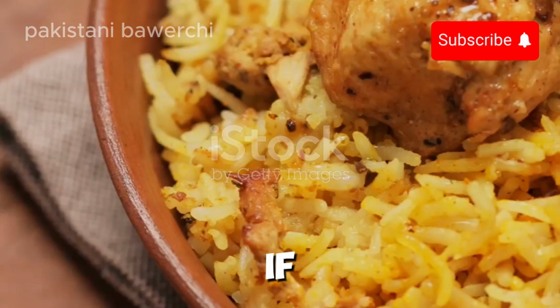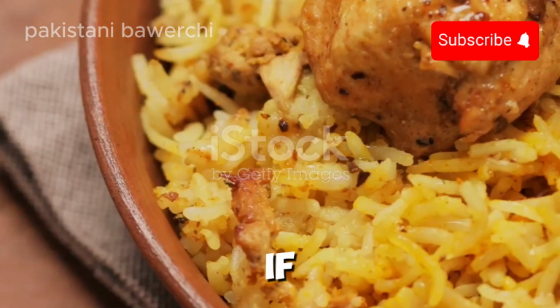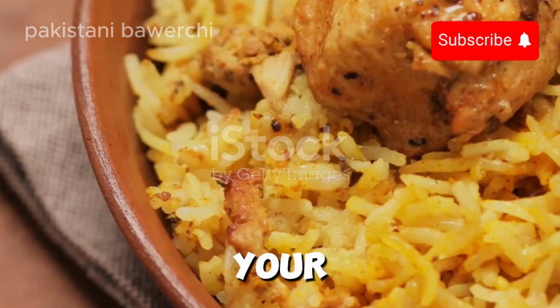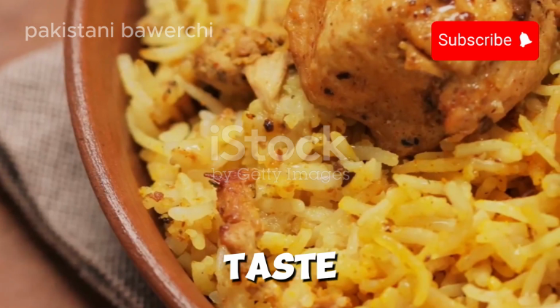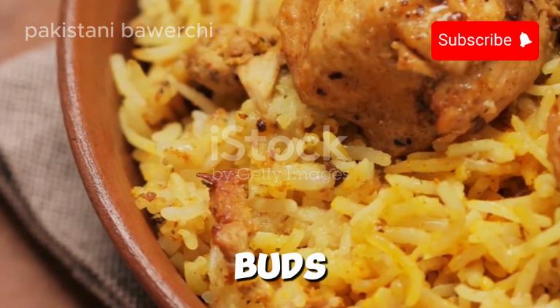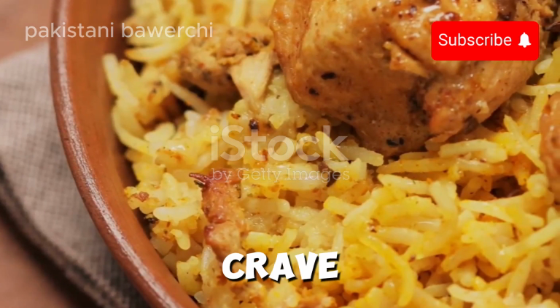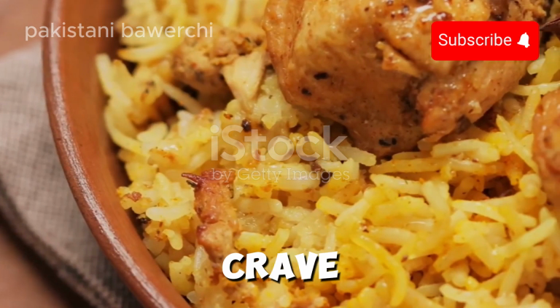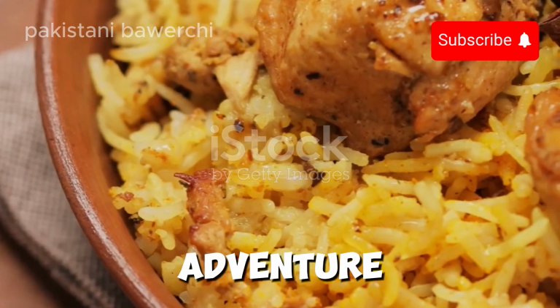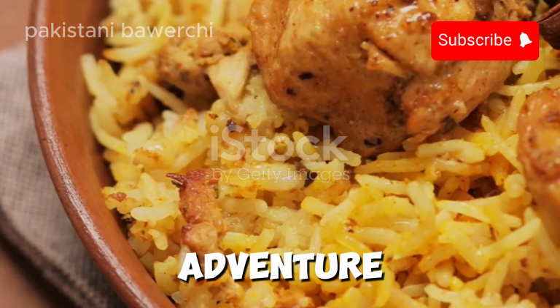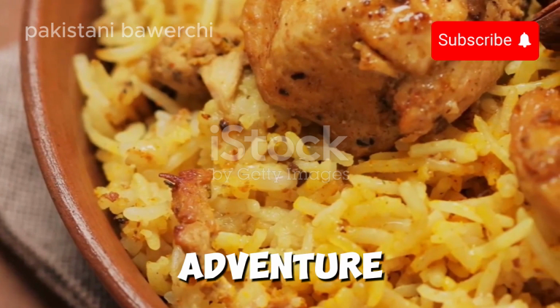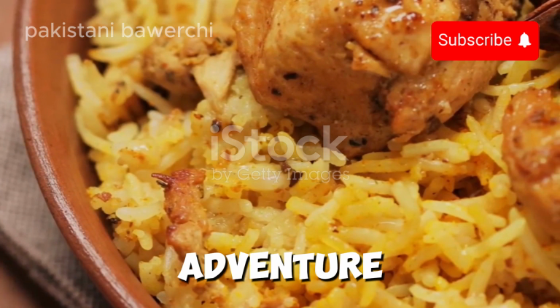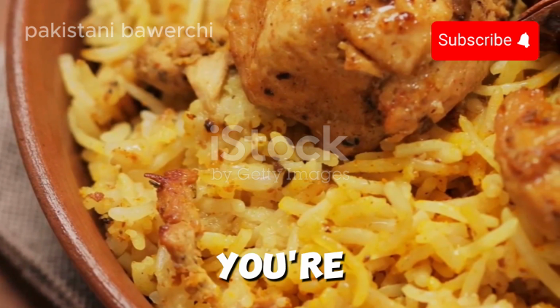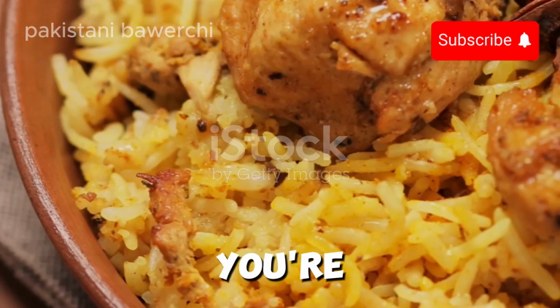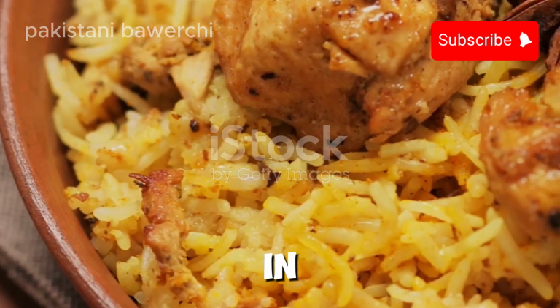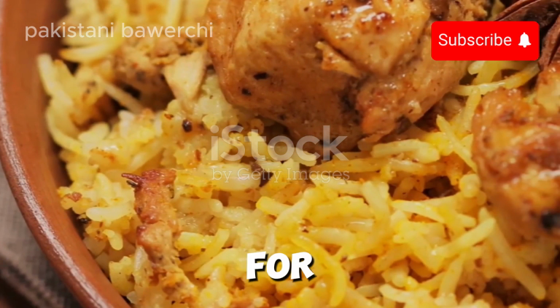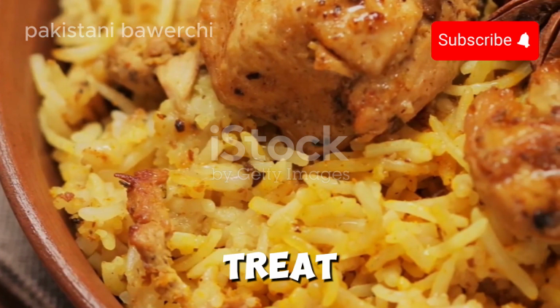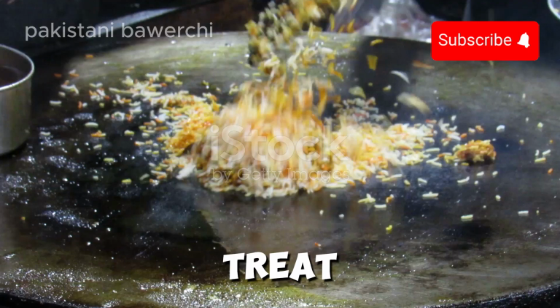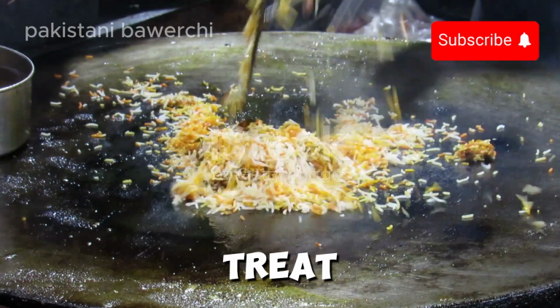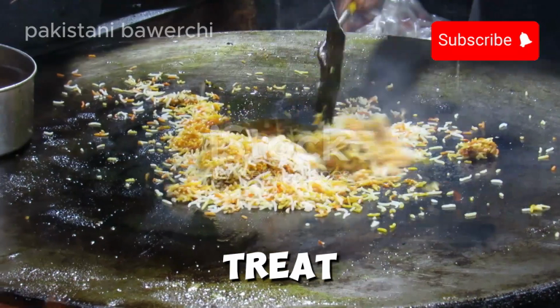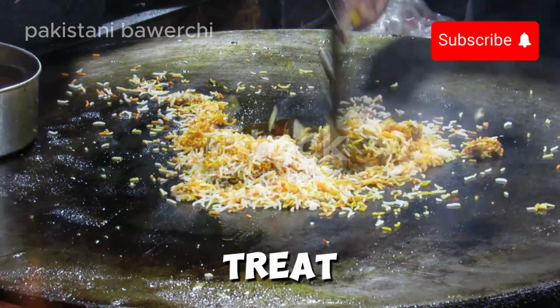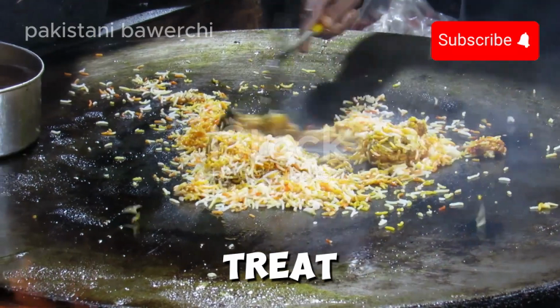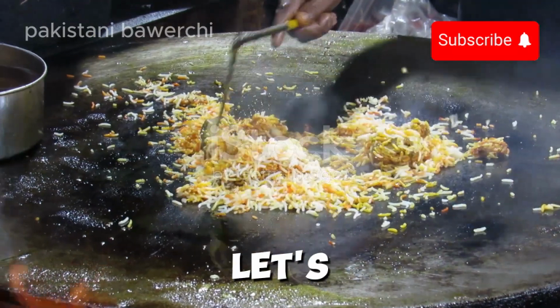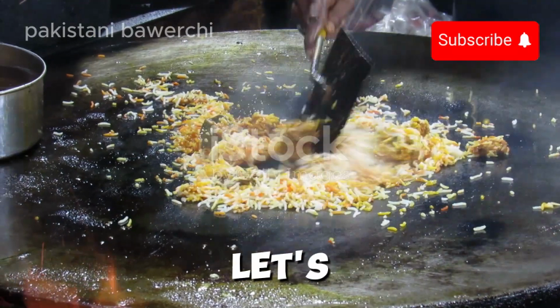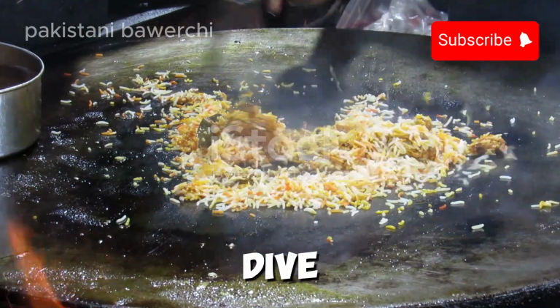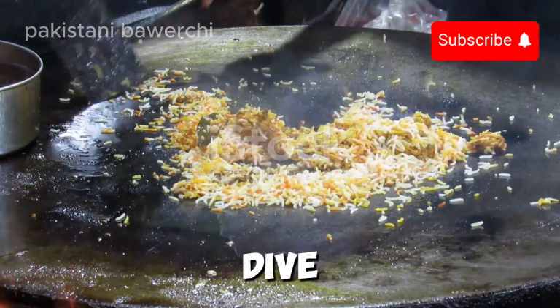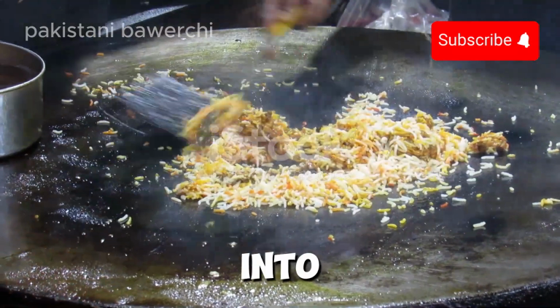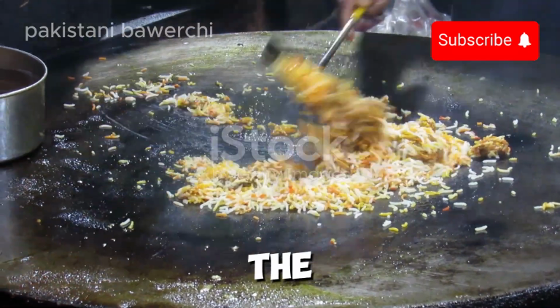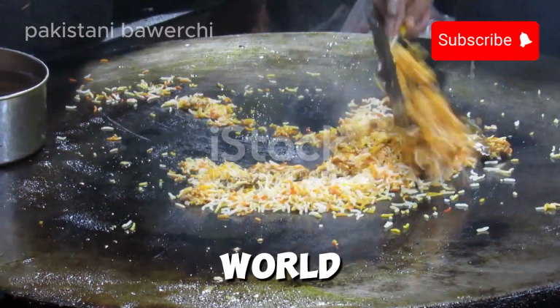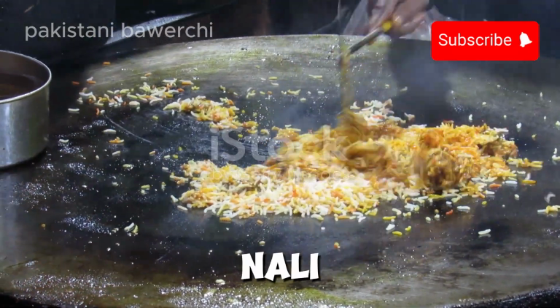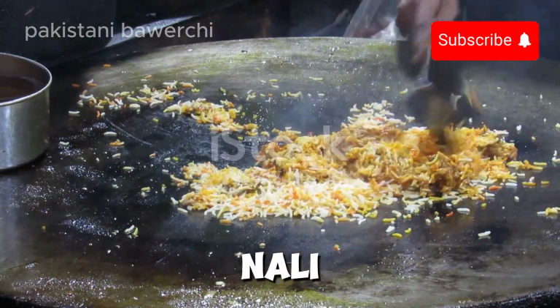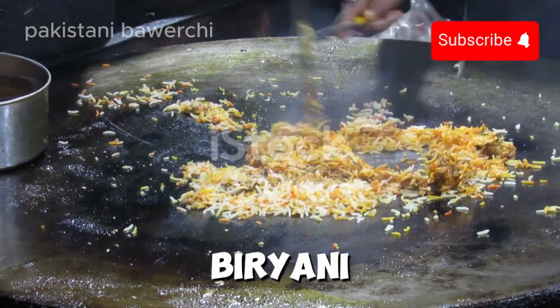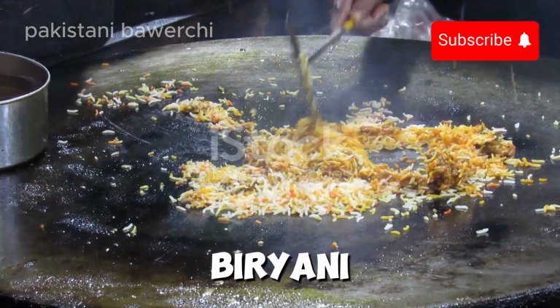If your taste buds crave adventure, you're in for a treat. Let's dive into the world of Nali Biryani.